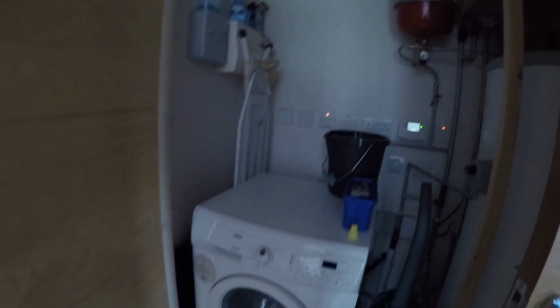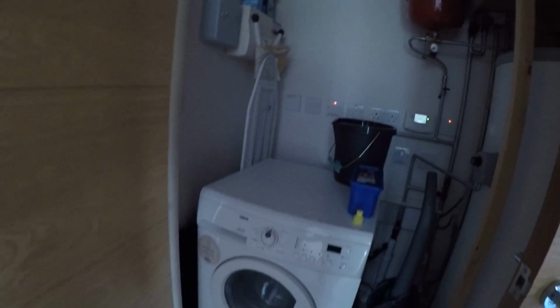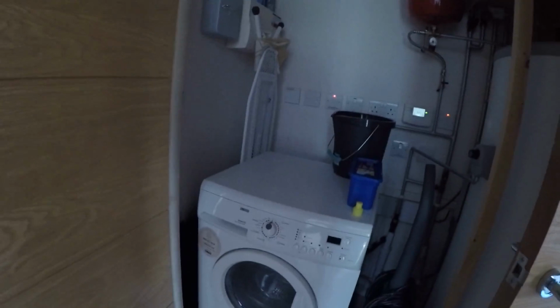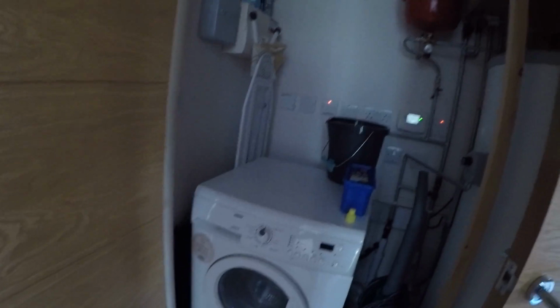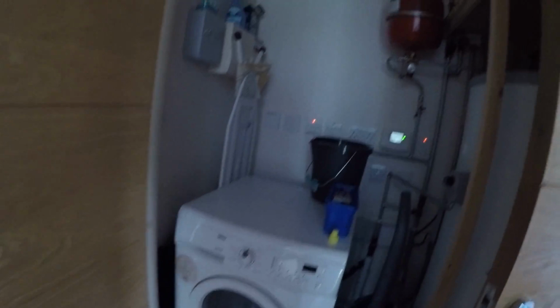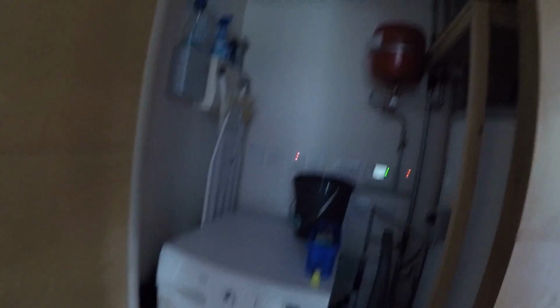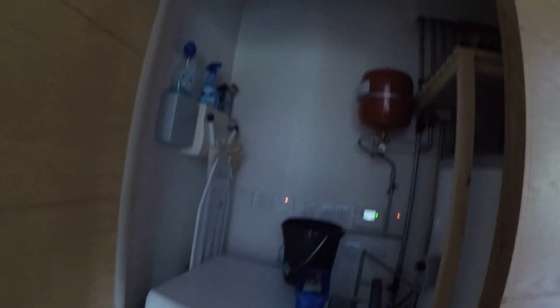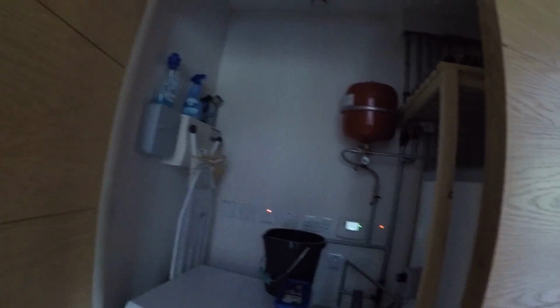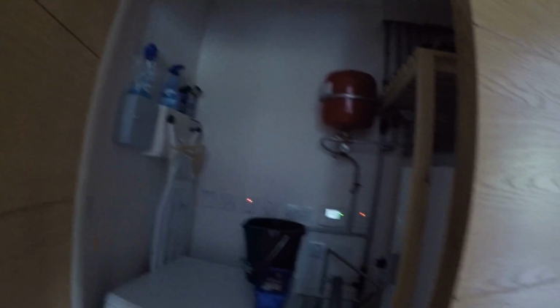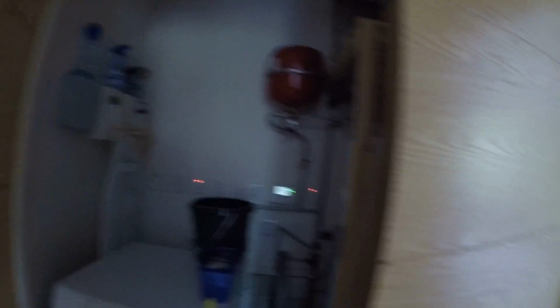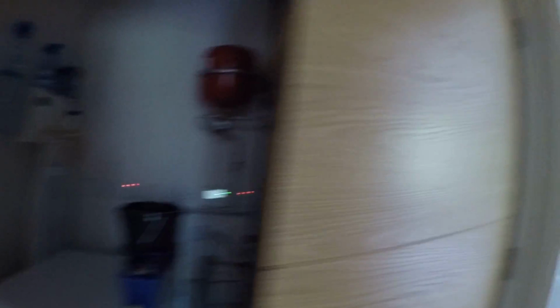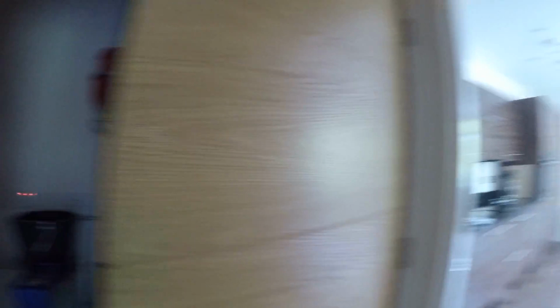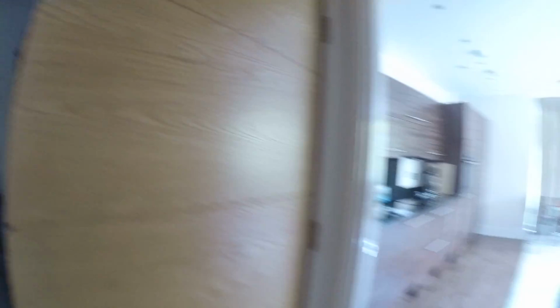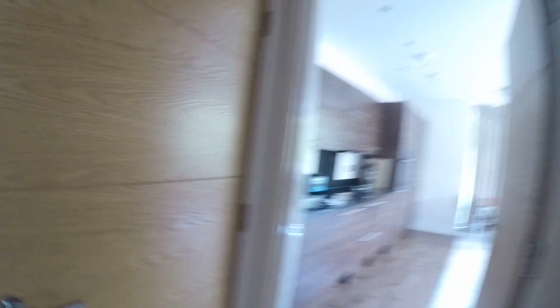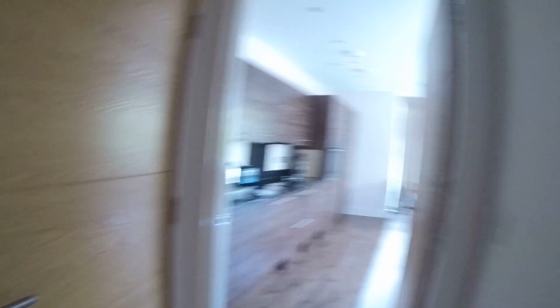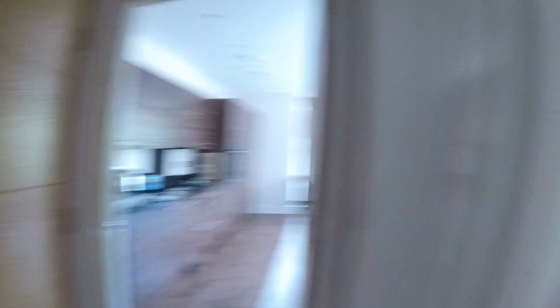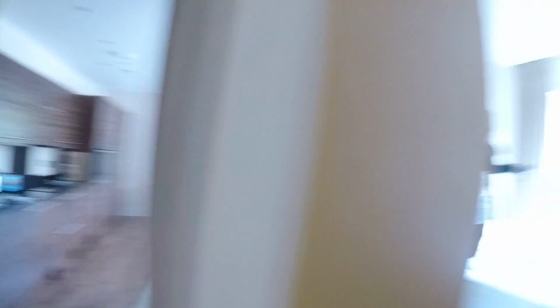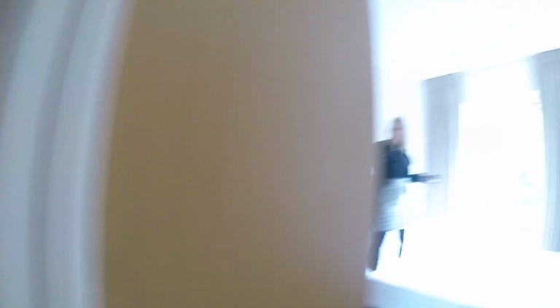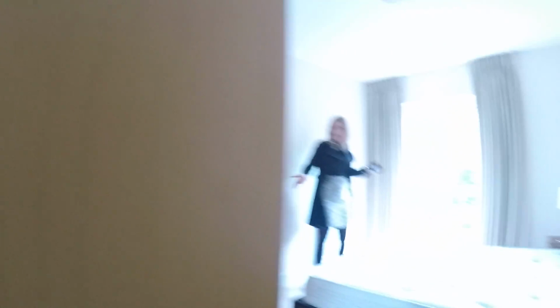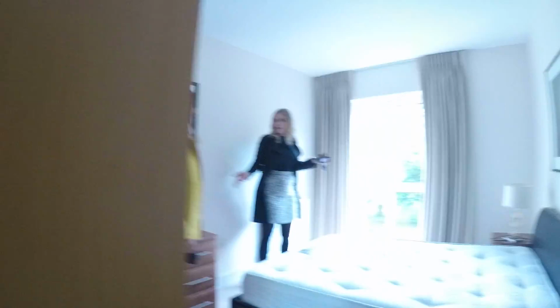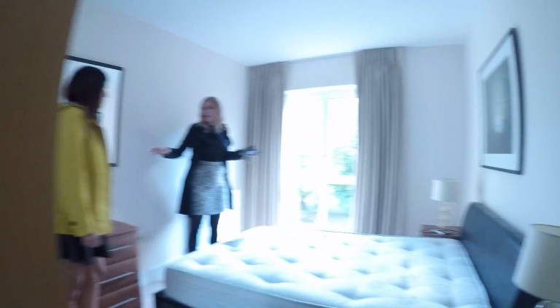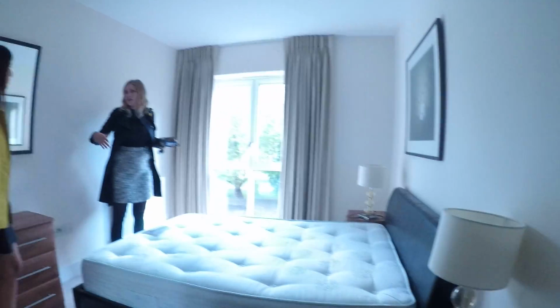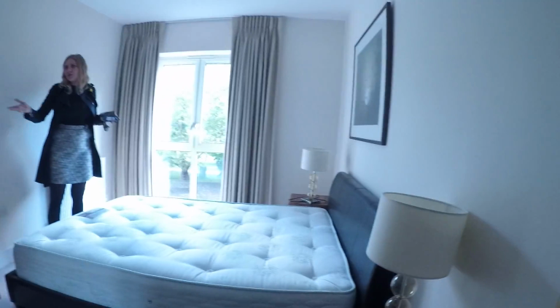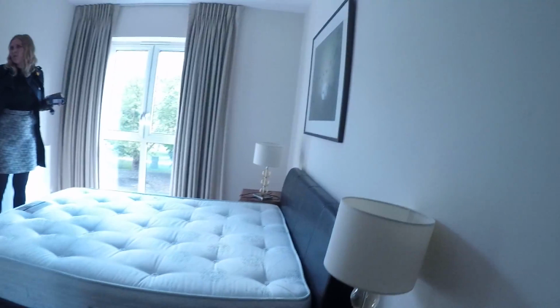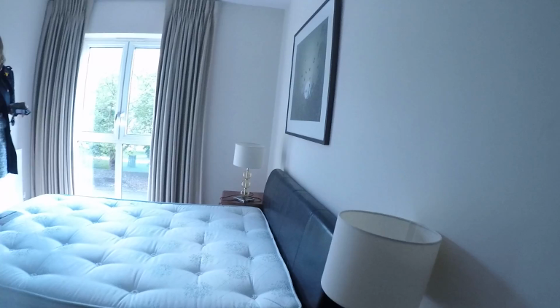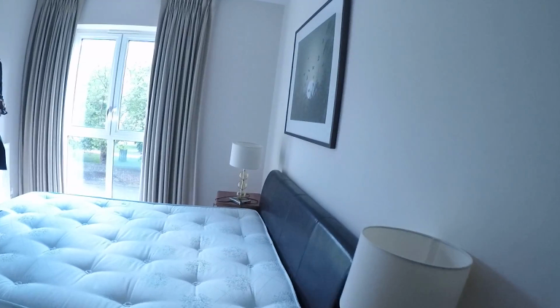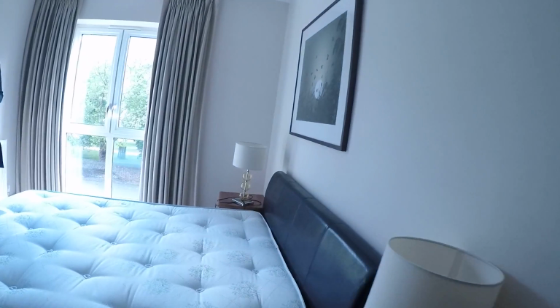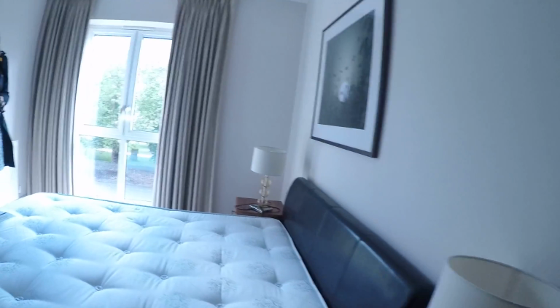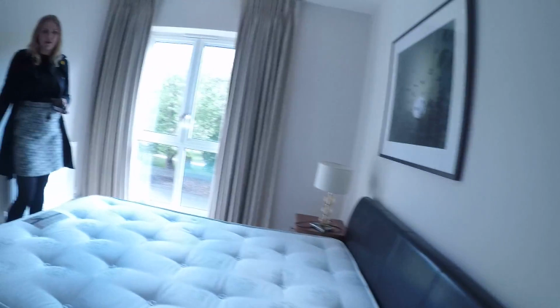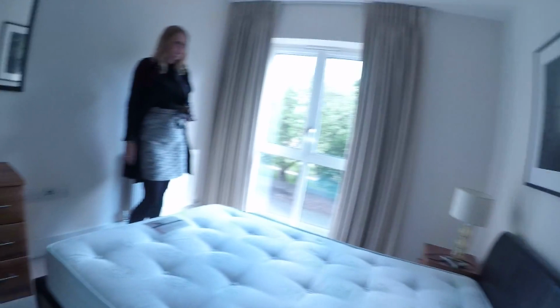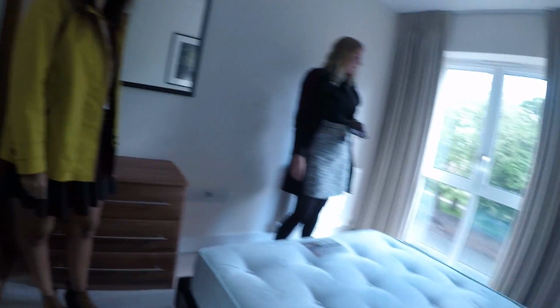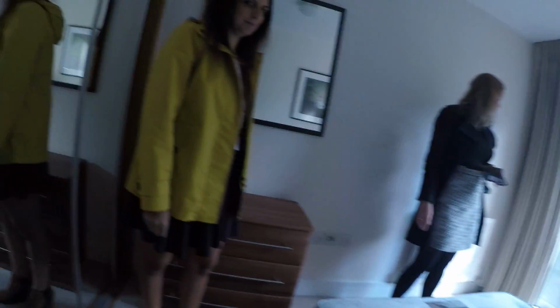Second bedroom — again, built-in wardrobes. You don't have to have it set up that way; you can put the furniture wherever you want, really.